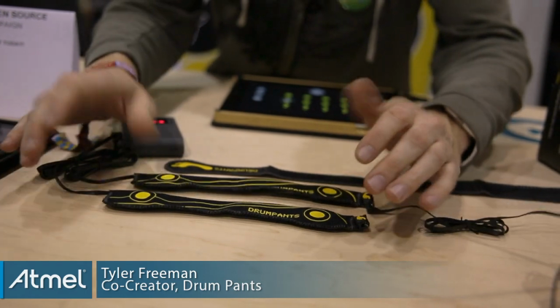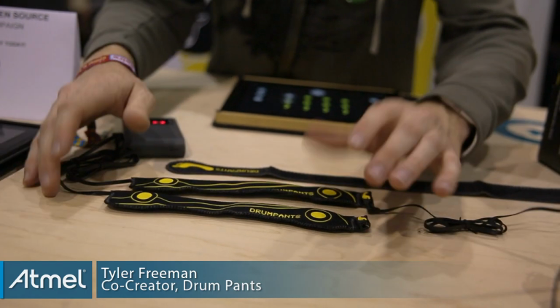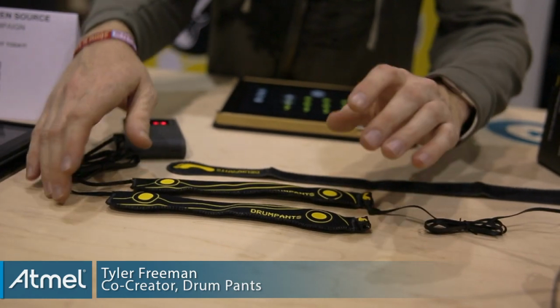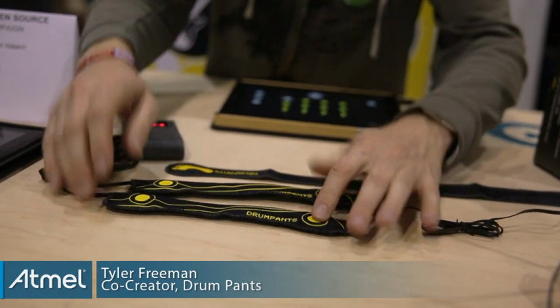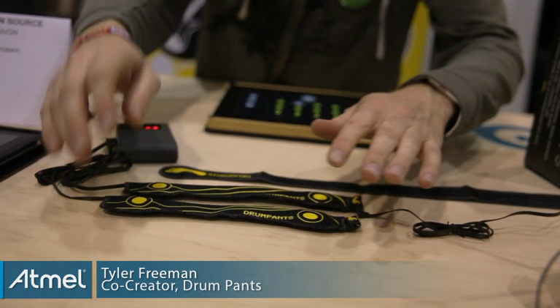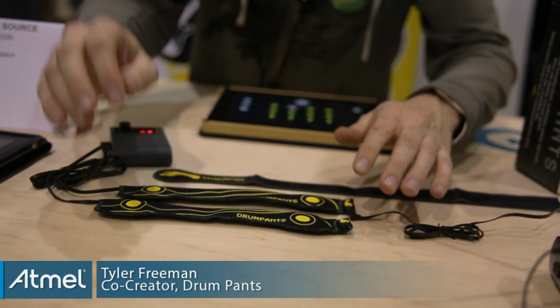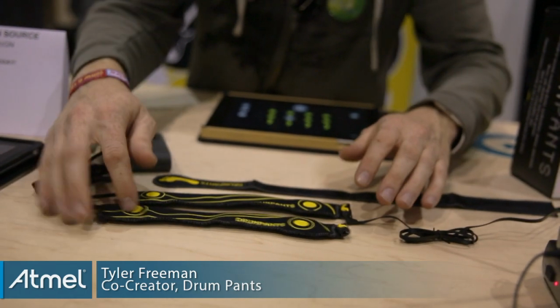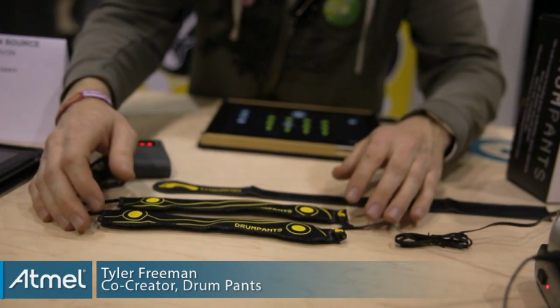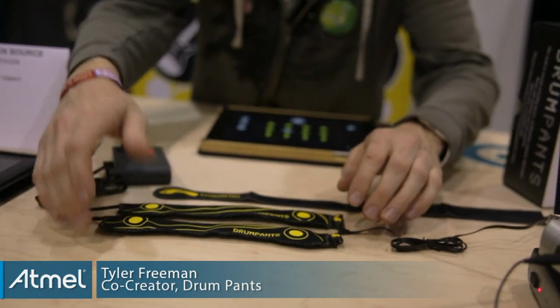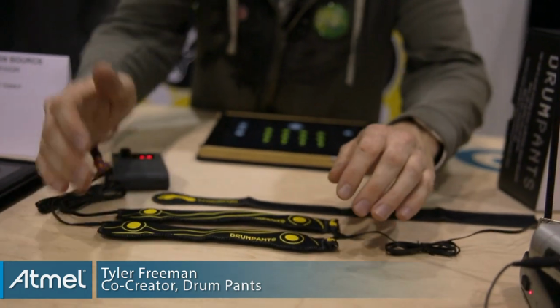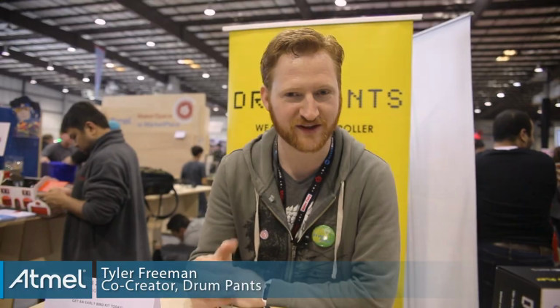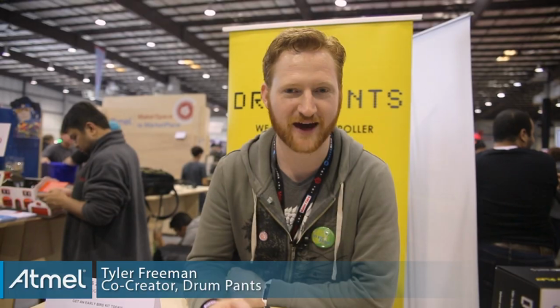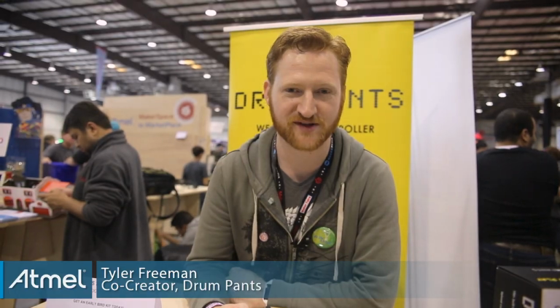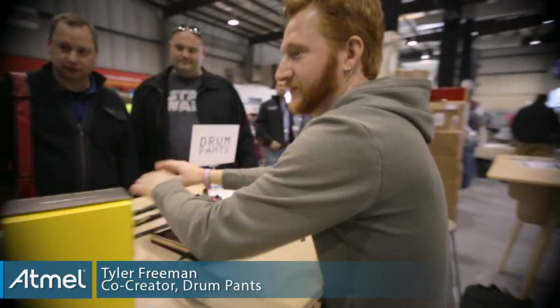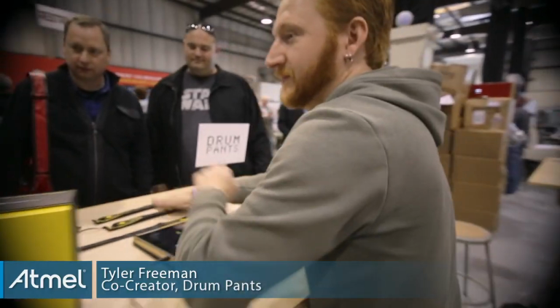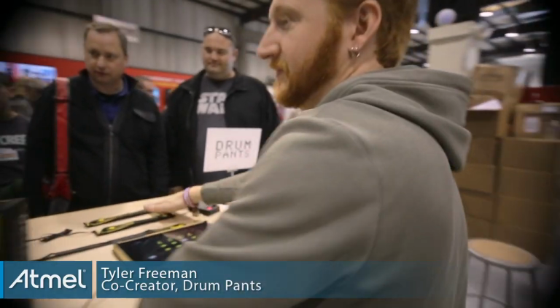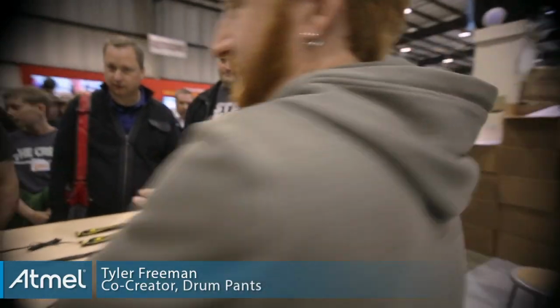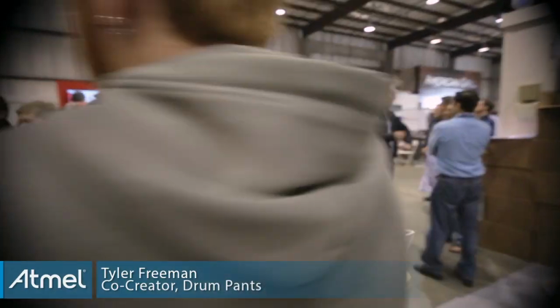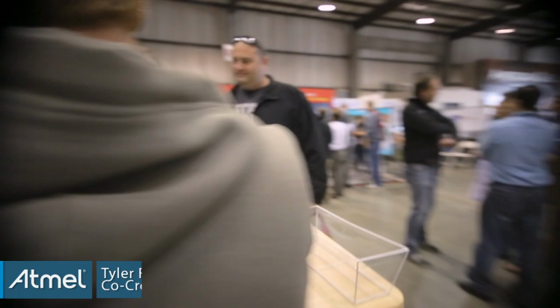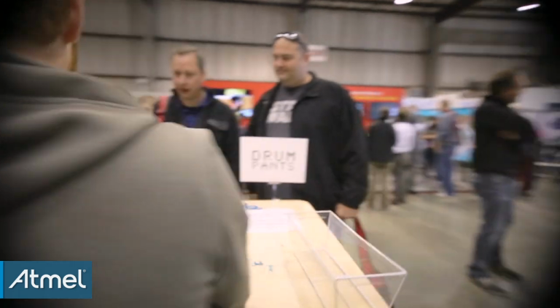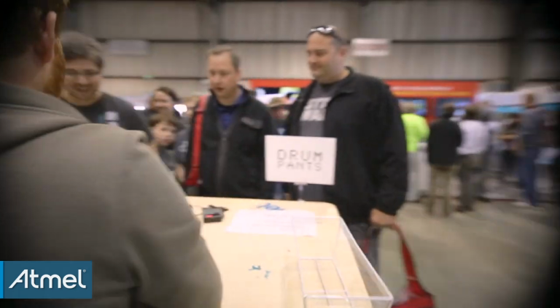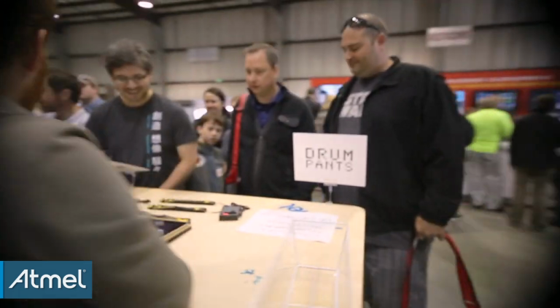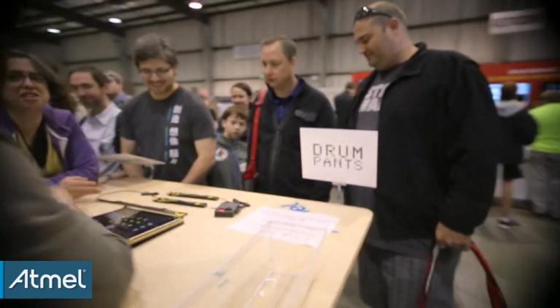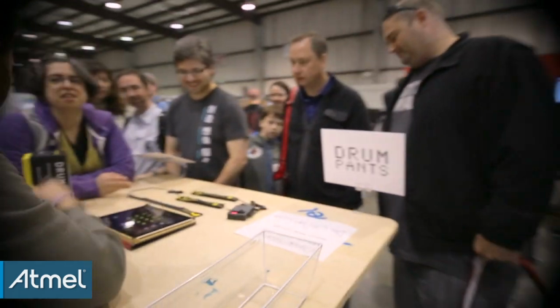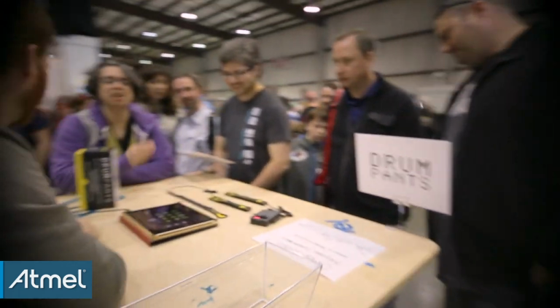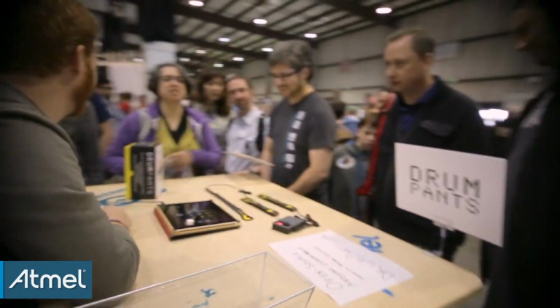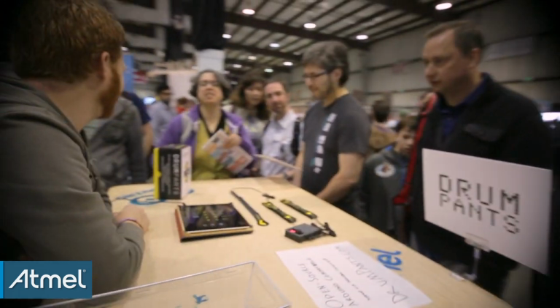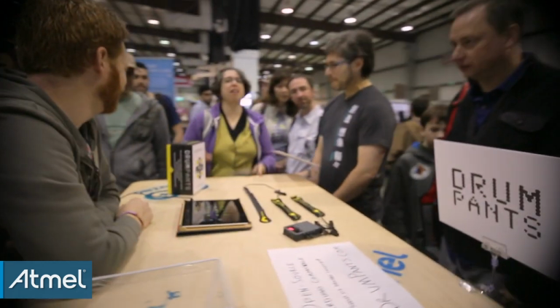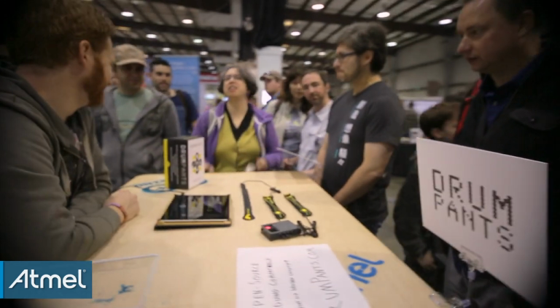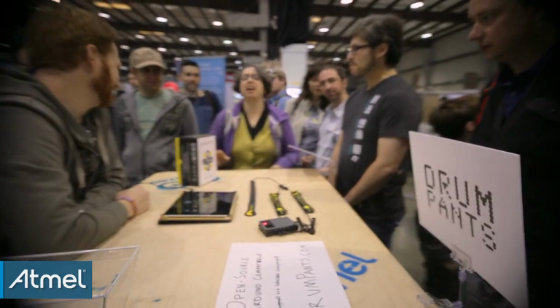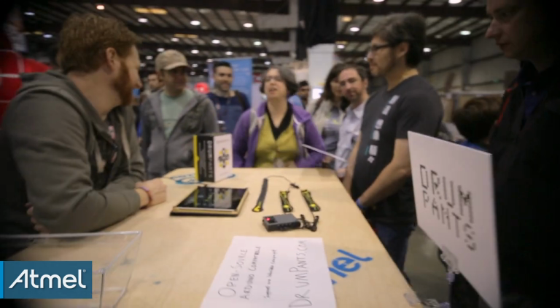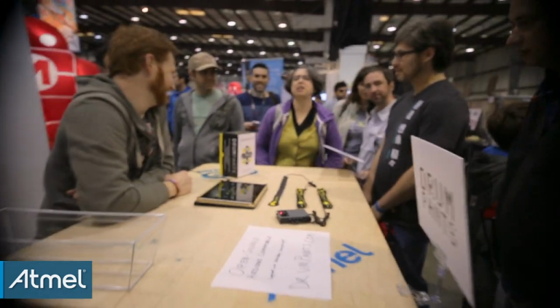You can control over 300 music apps in the app store. You can also control visuals and PowerPoint presentations.